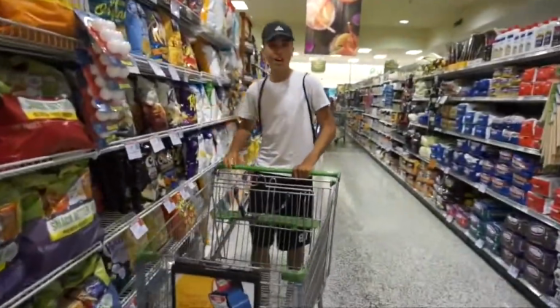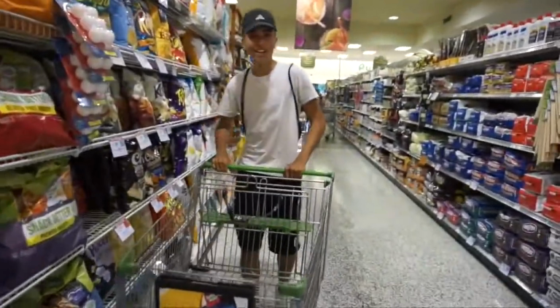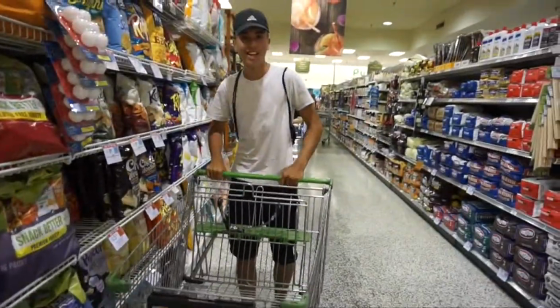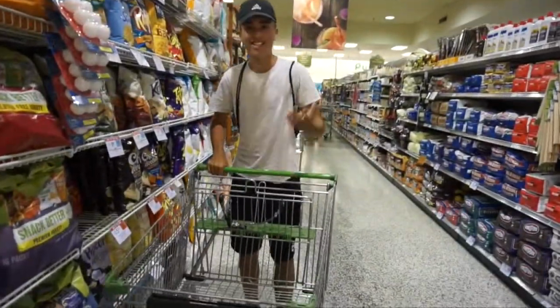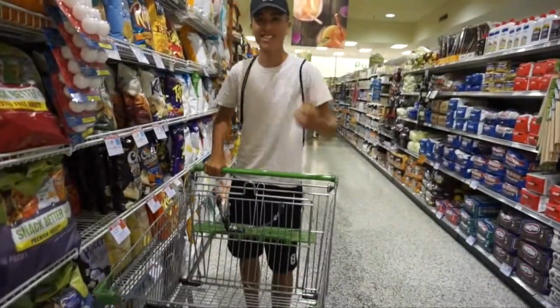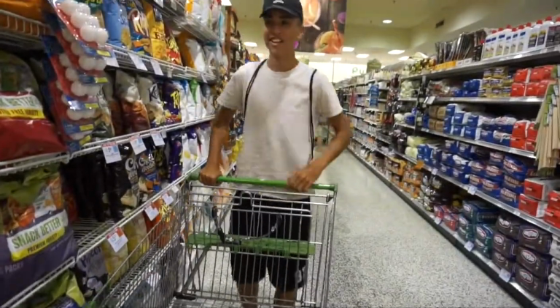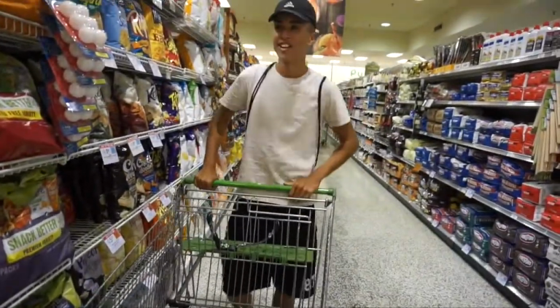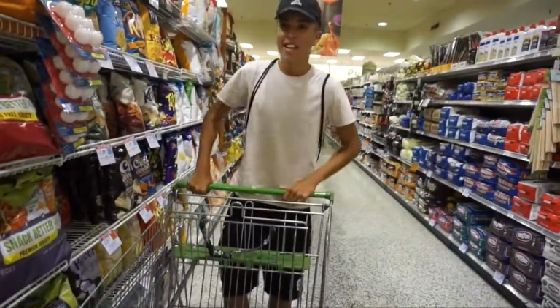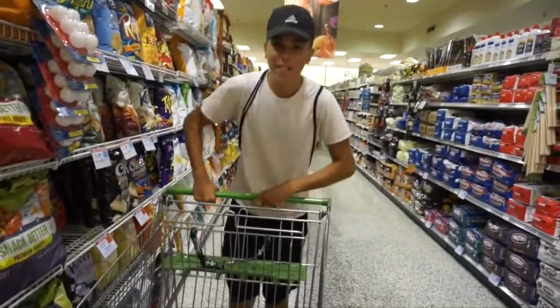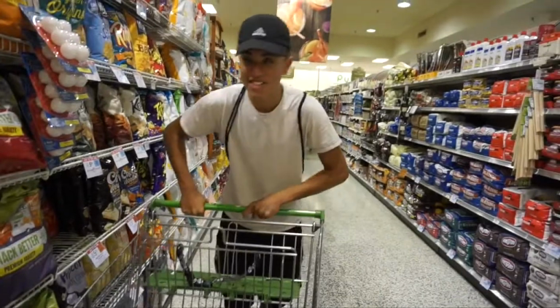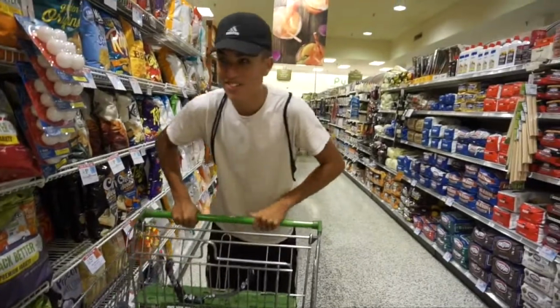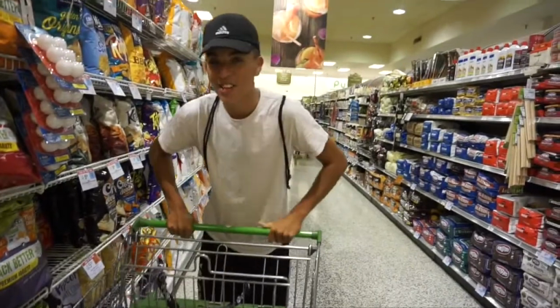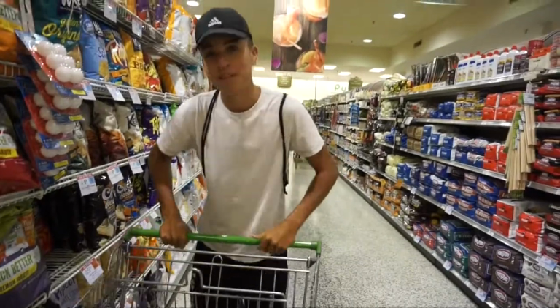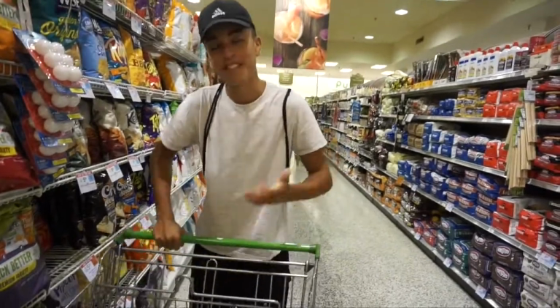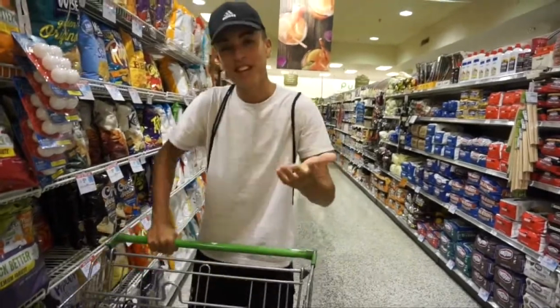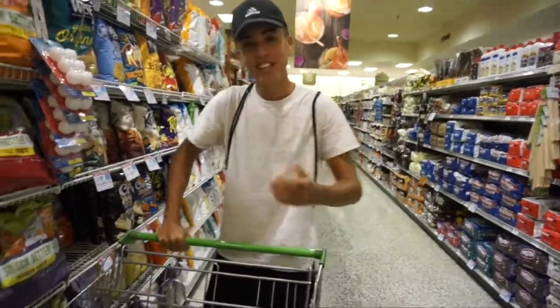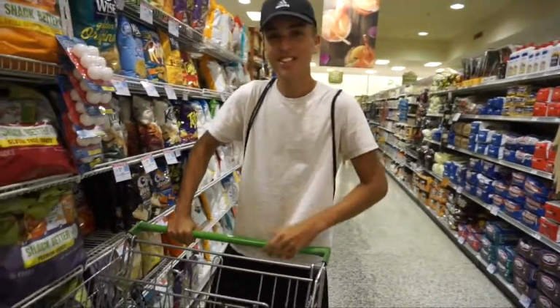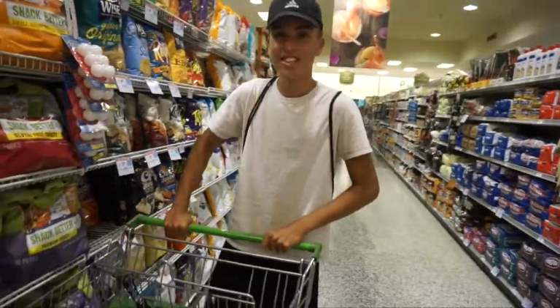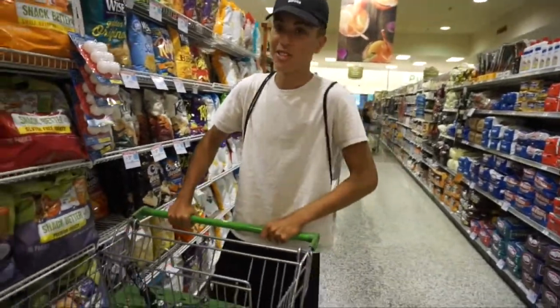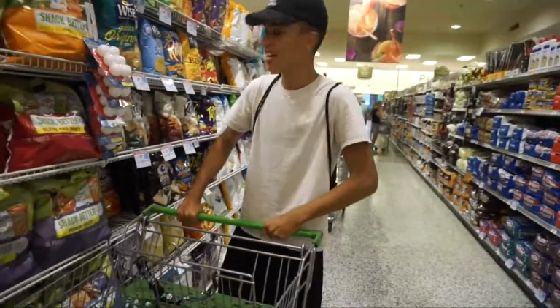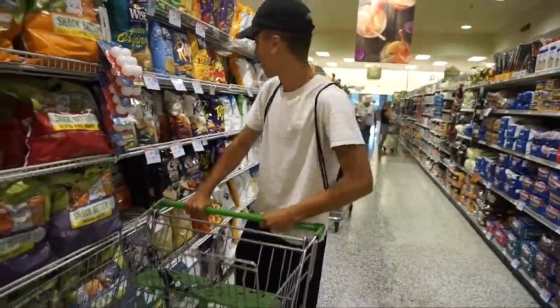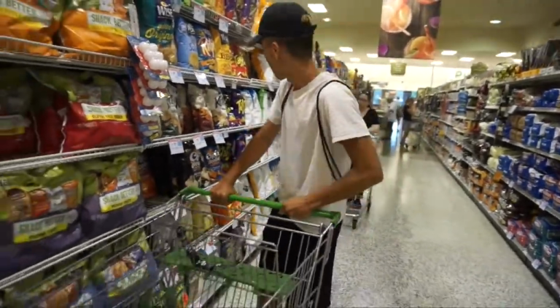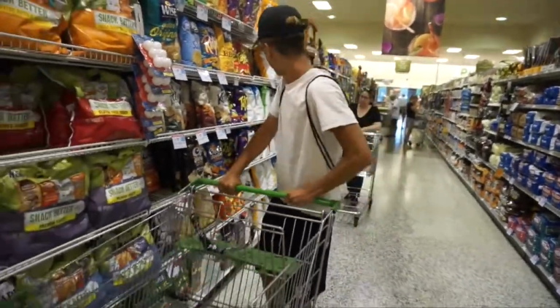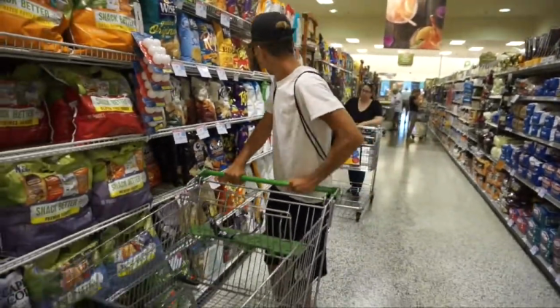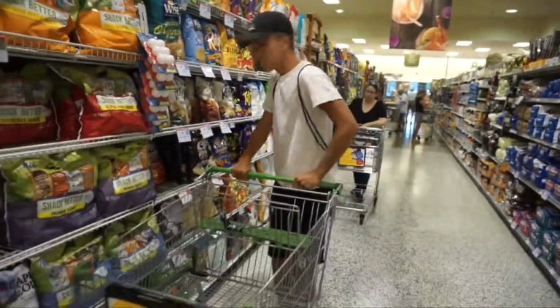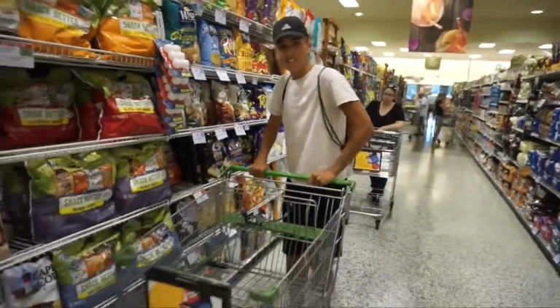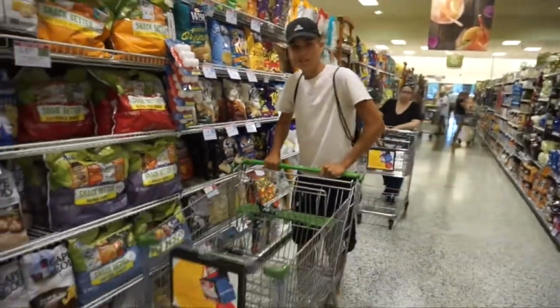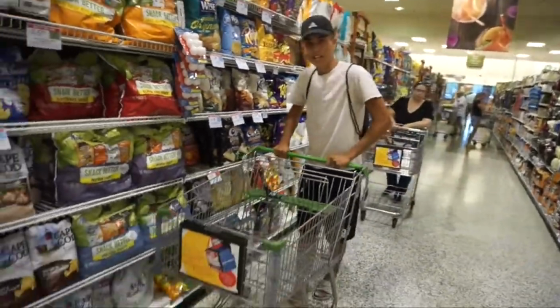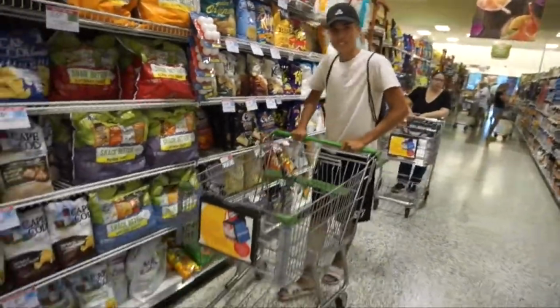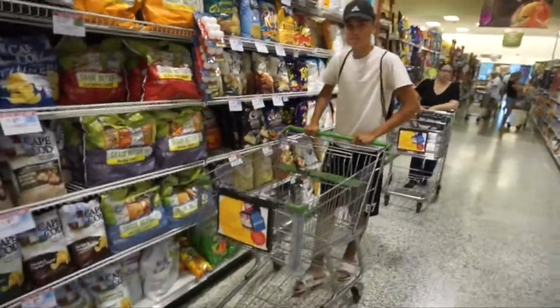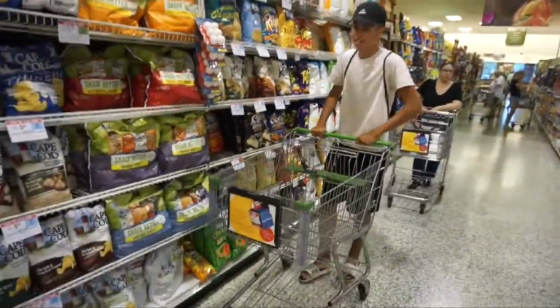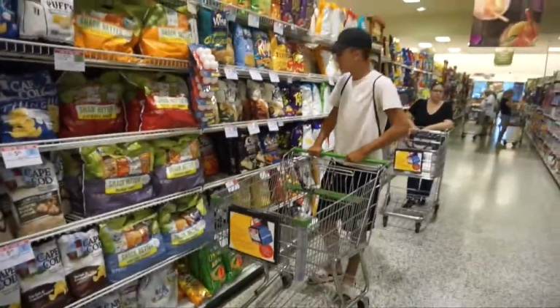Oh, hey, I didn't see you there. If you're watching this video, that means you actually clicked on it. We're just here buying some Takis.